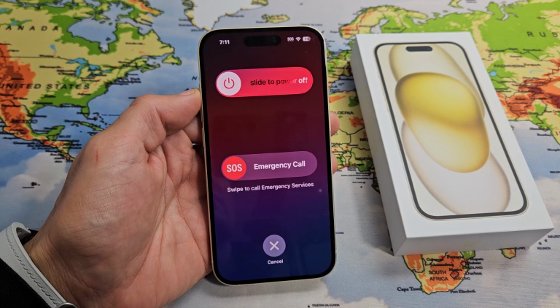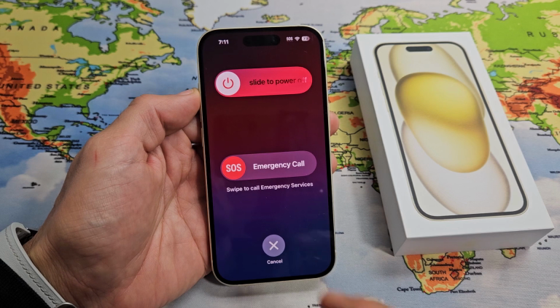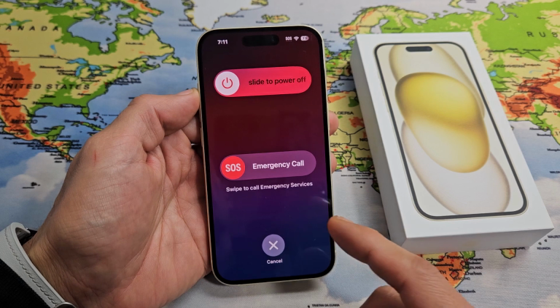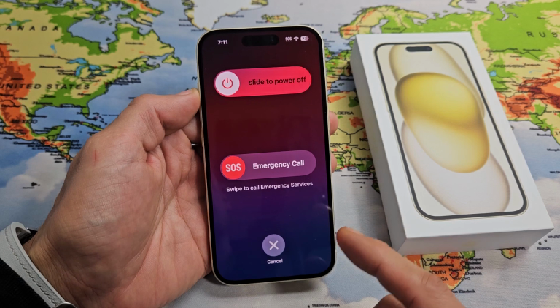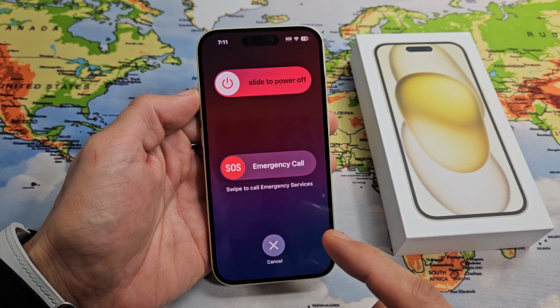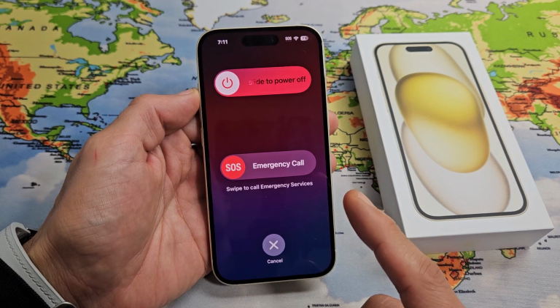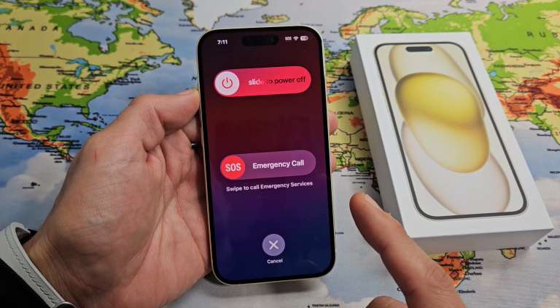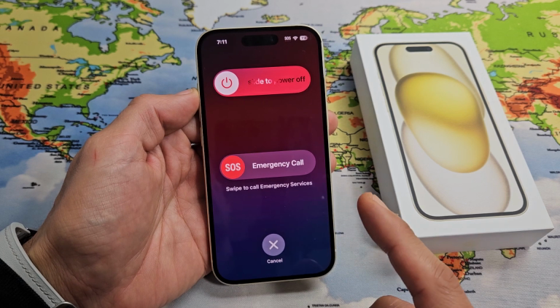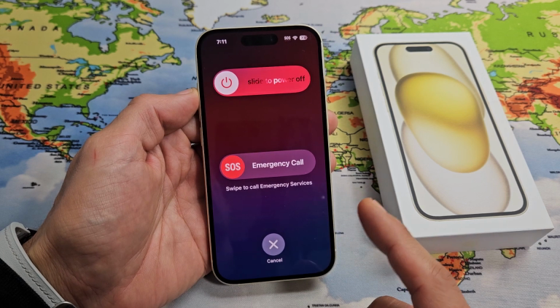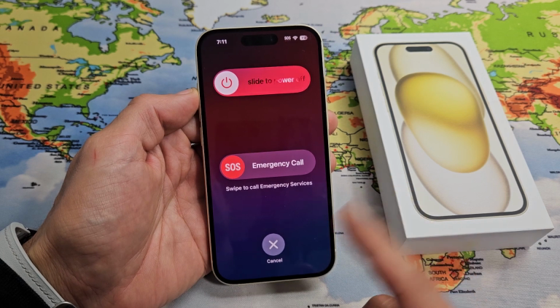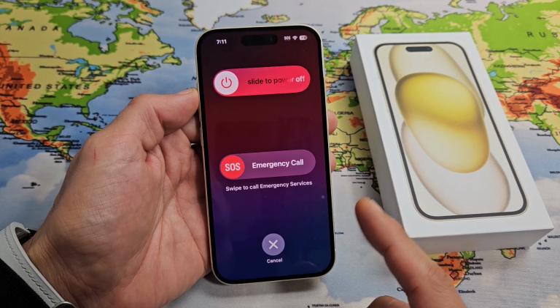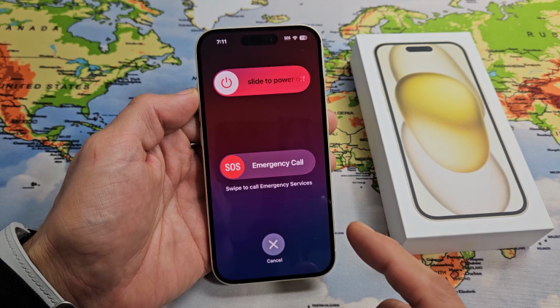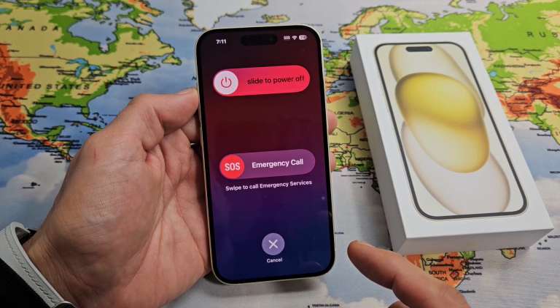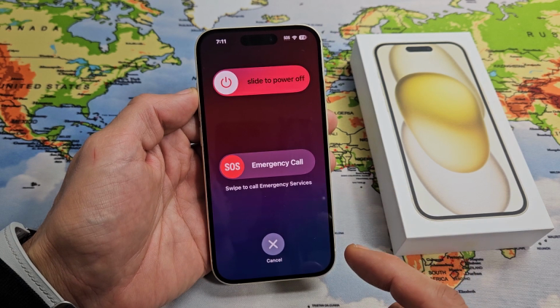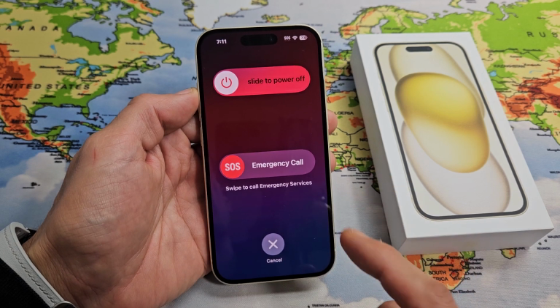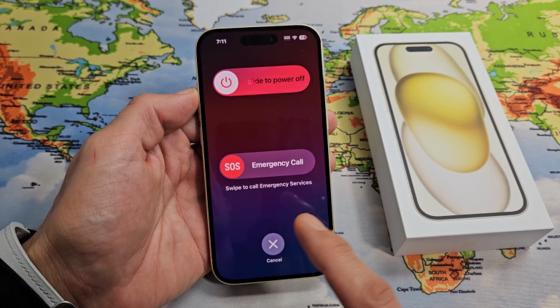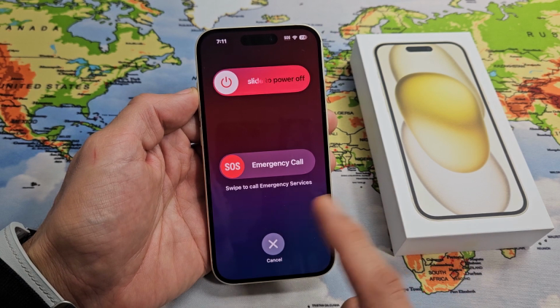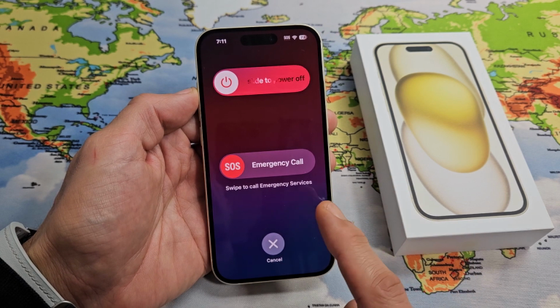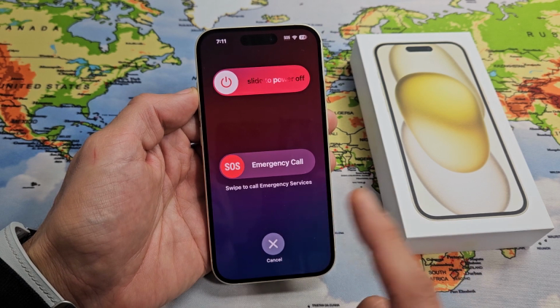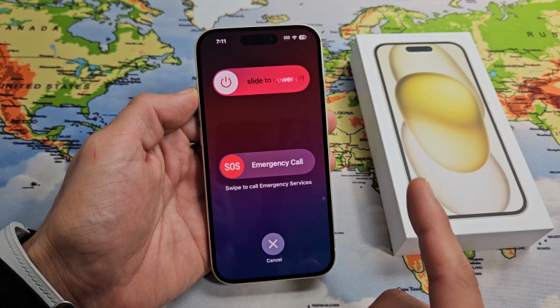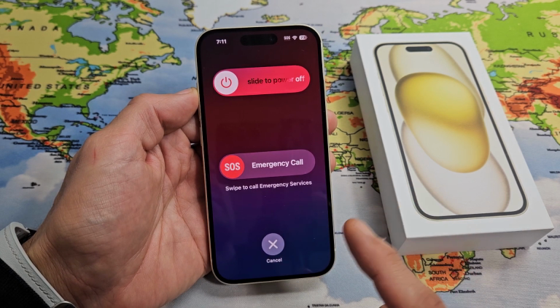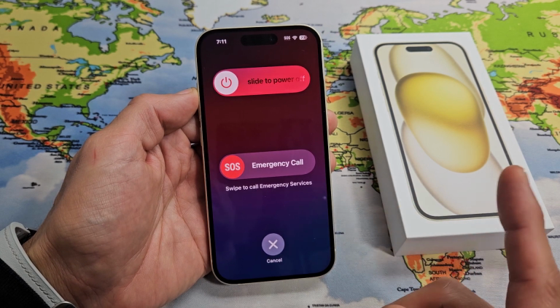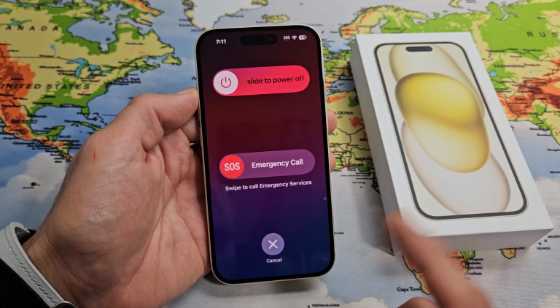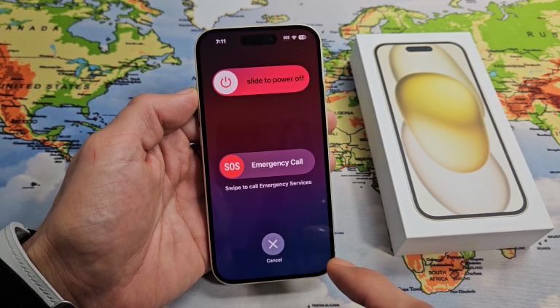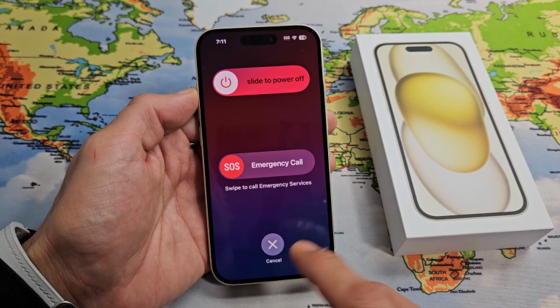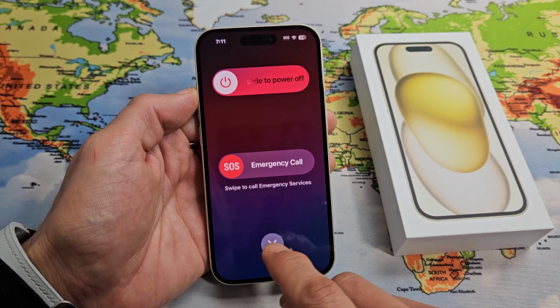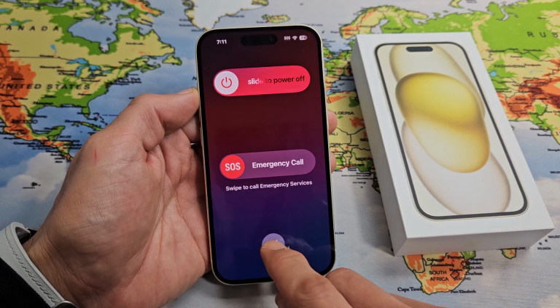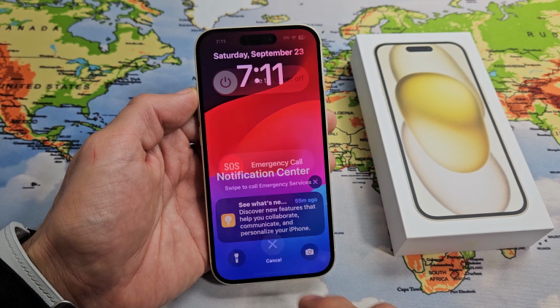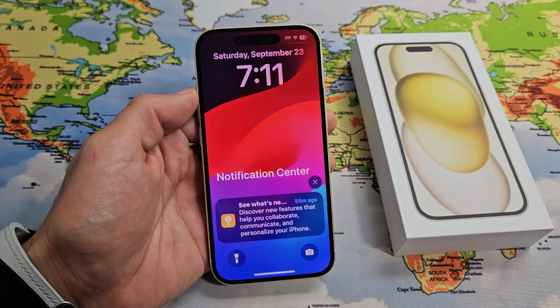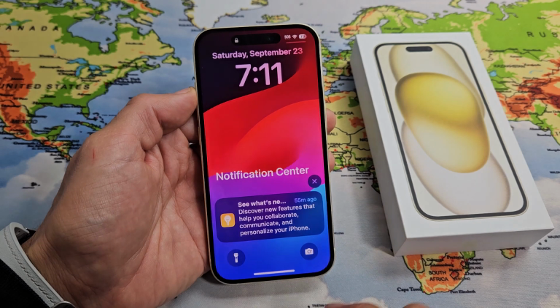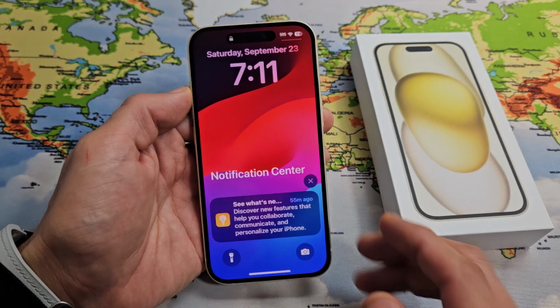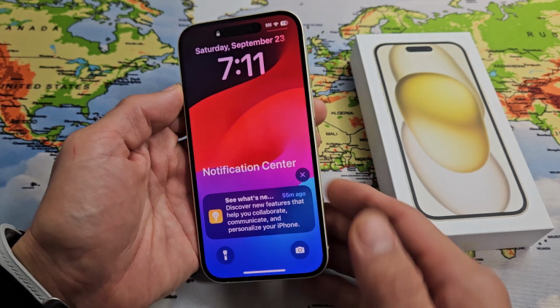I'm going to show you how to turn off or restart your iPhone 15s. Very simple.